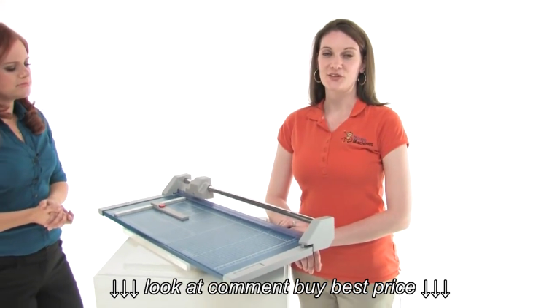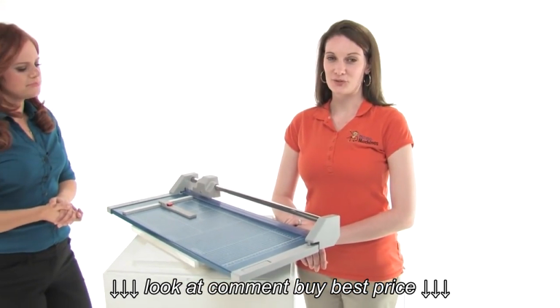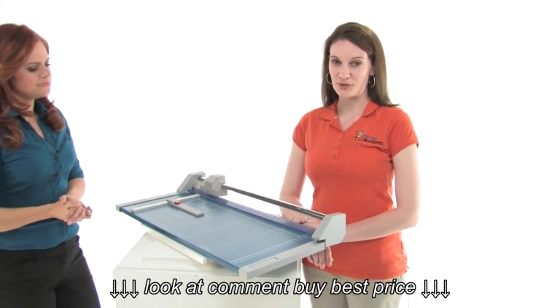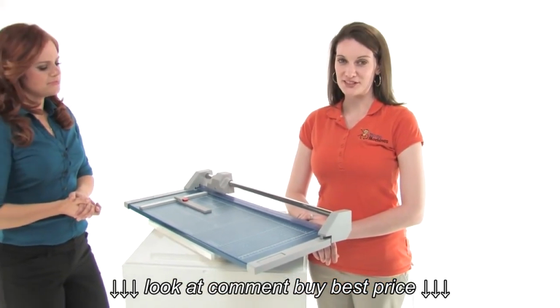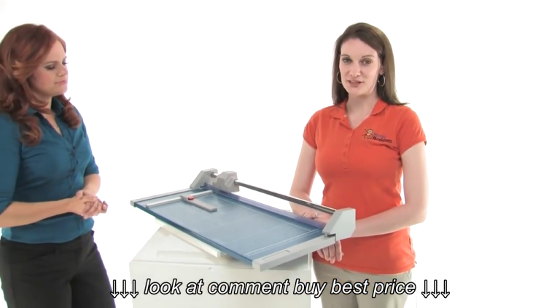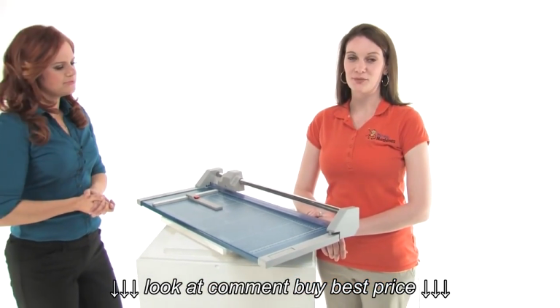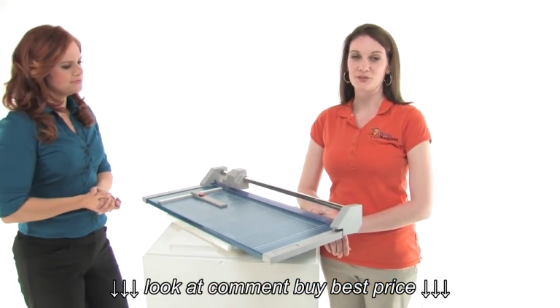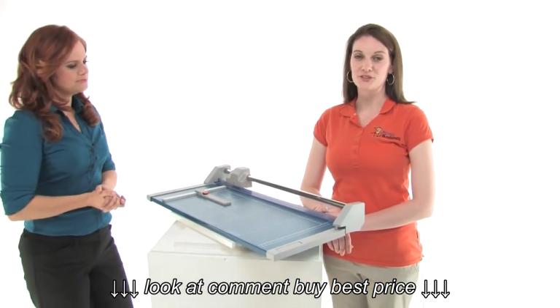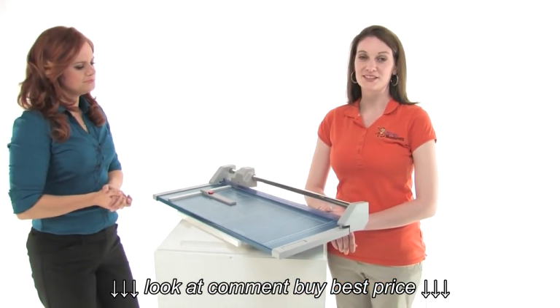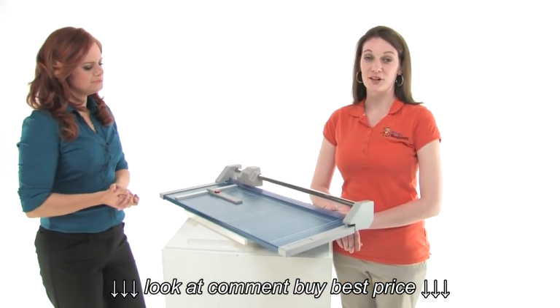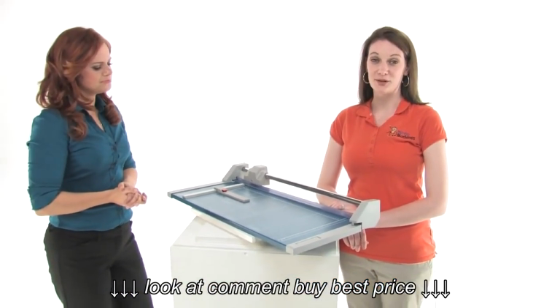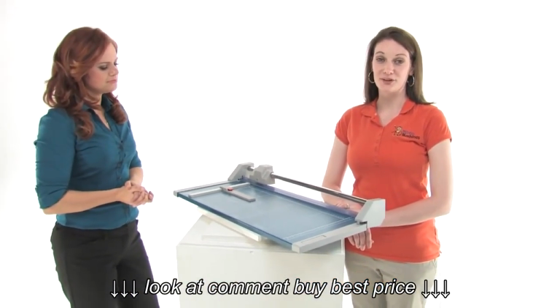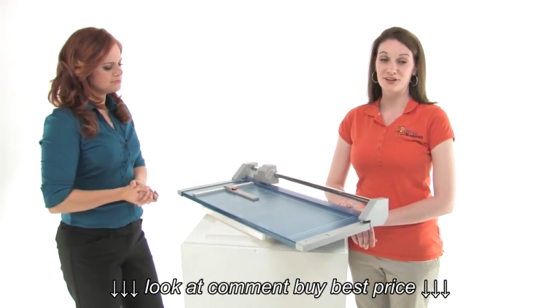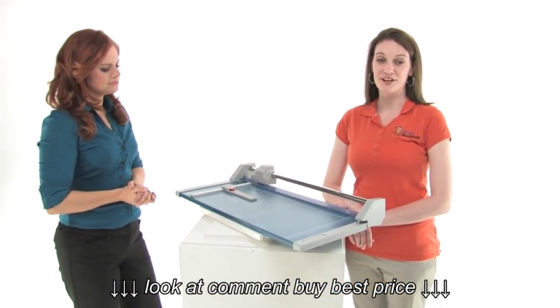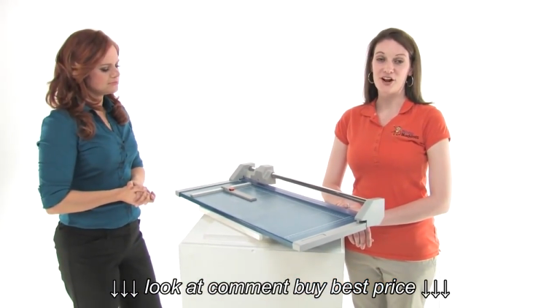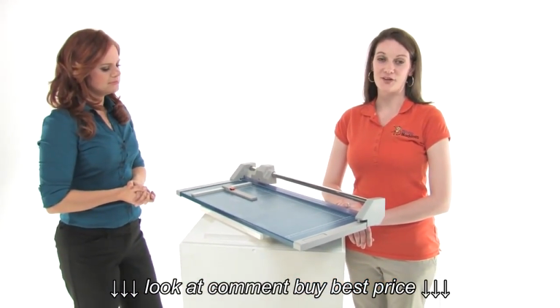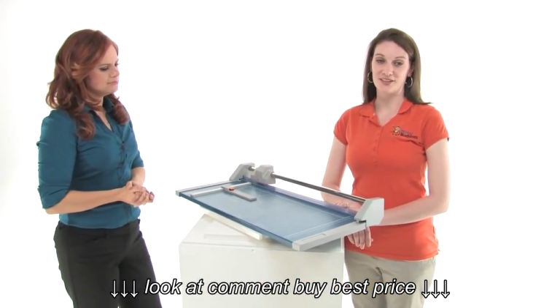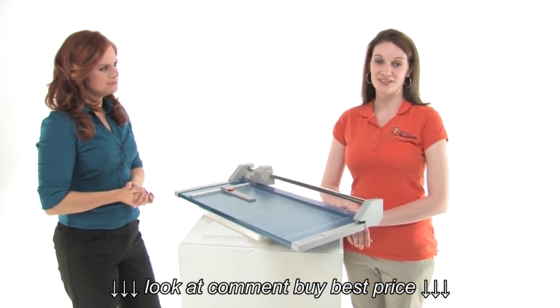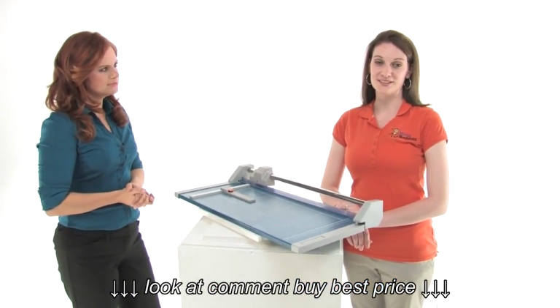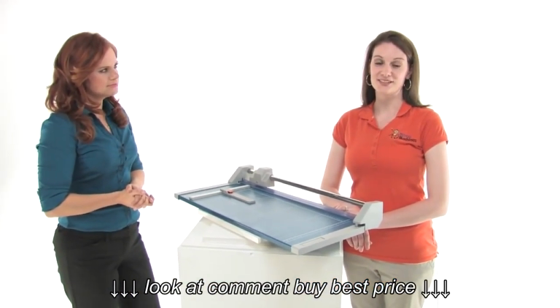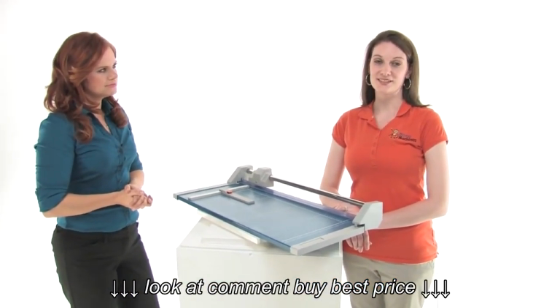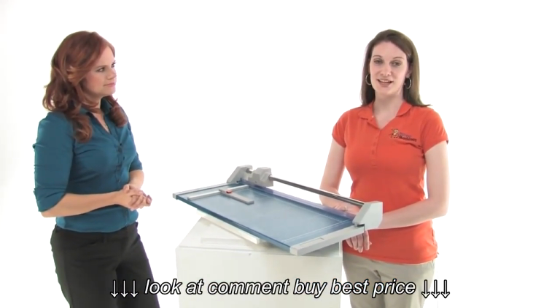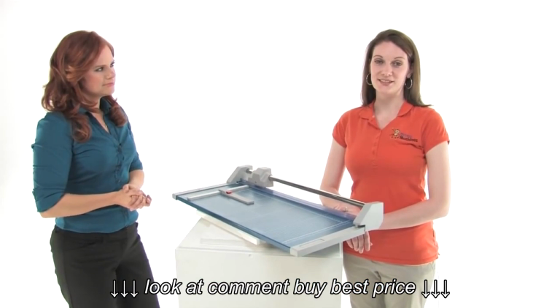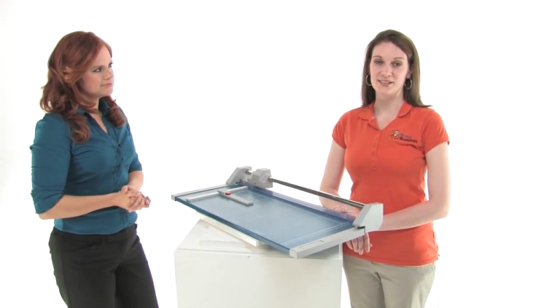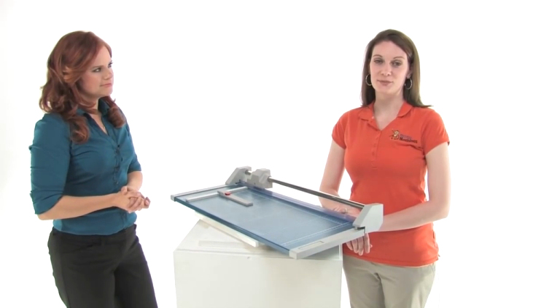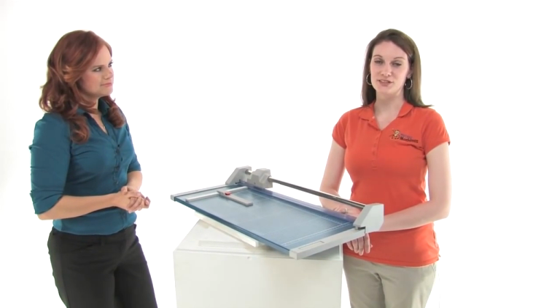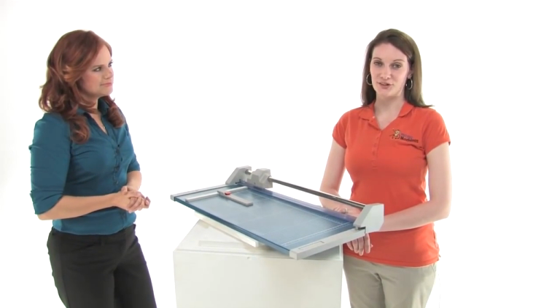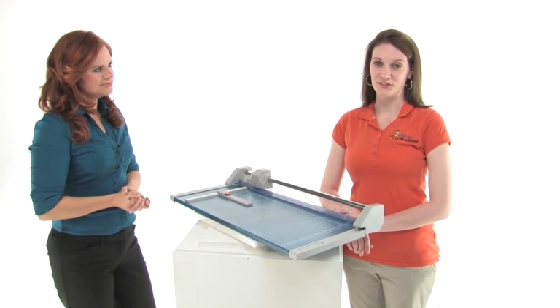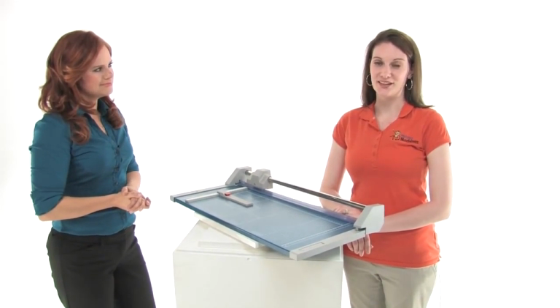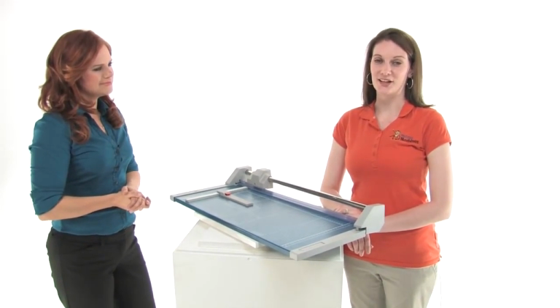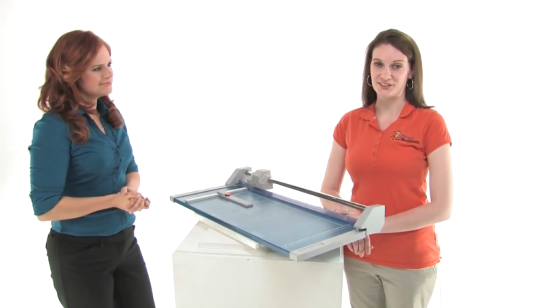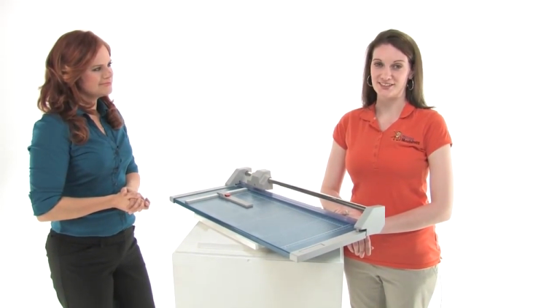The four points to keep in mind when choosing a dolly paper cutter are thickness, size, material, and accuracy.